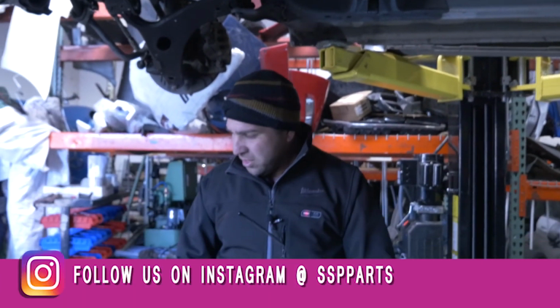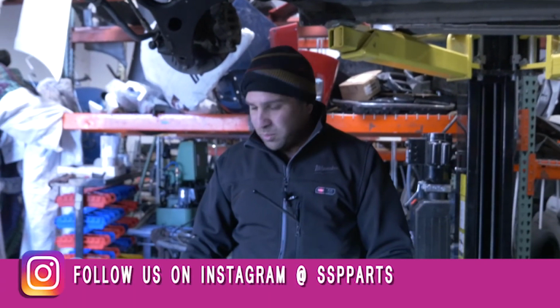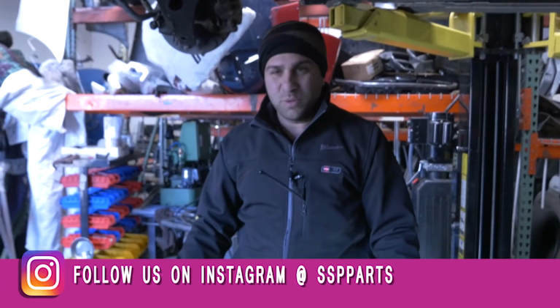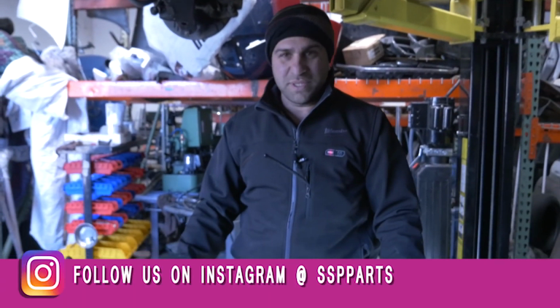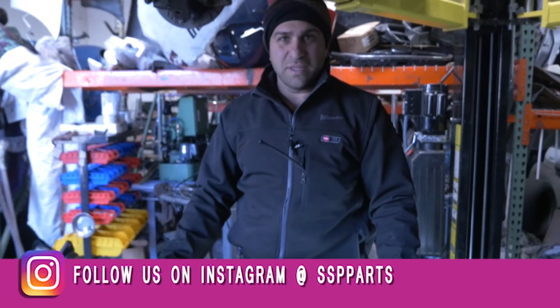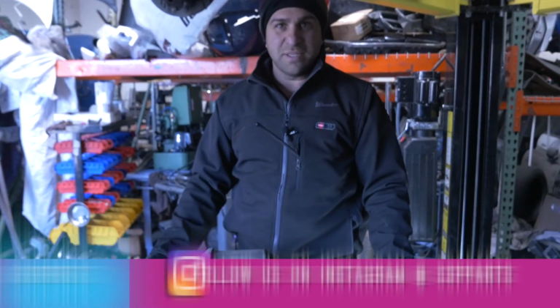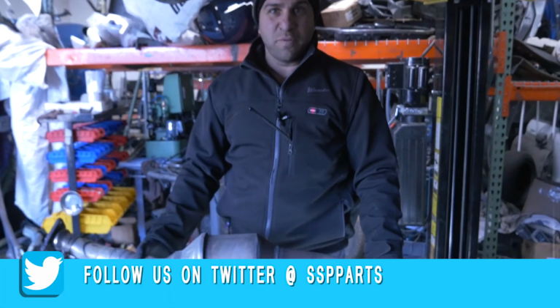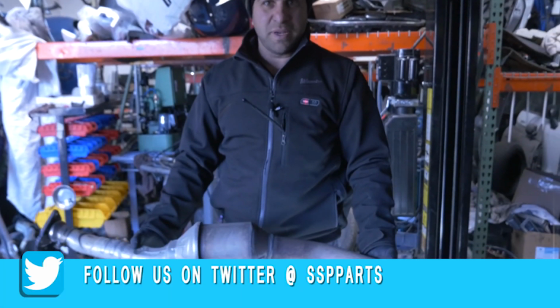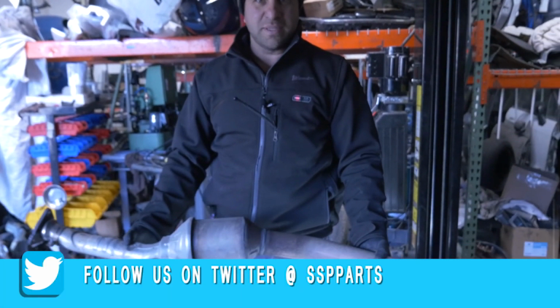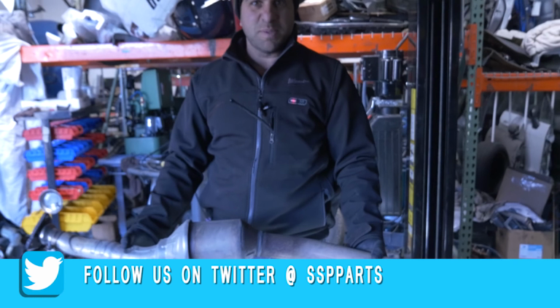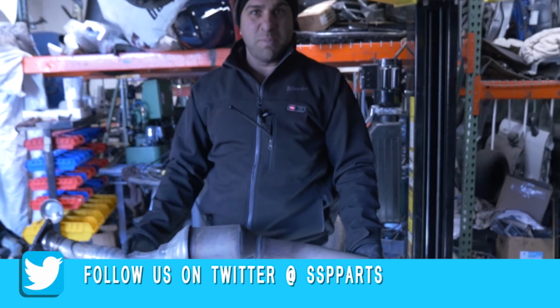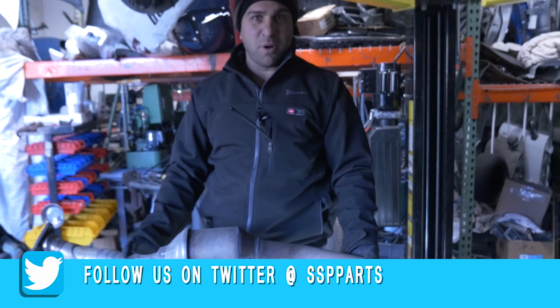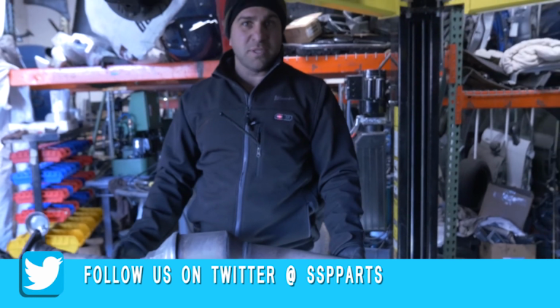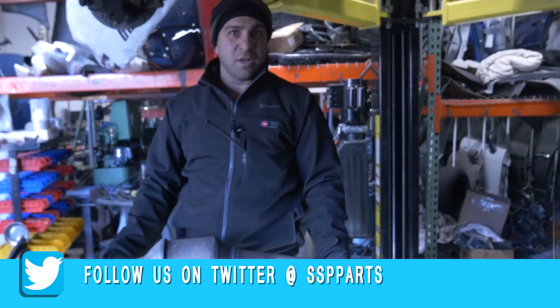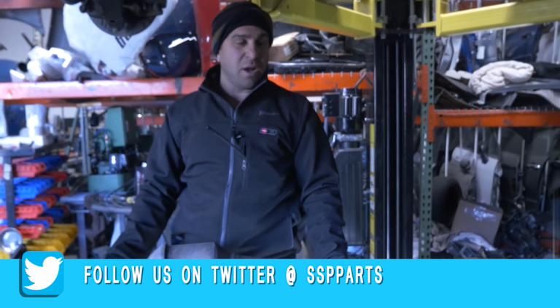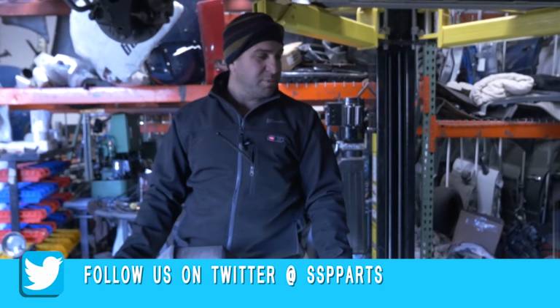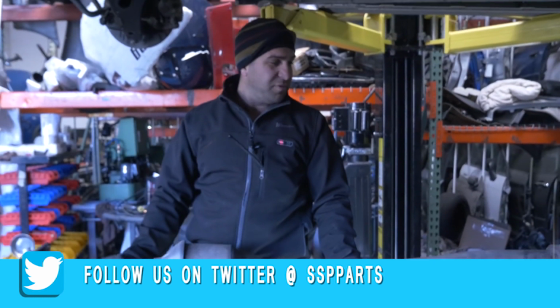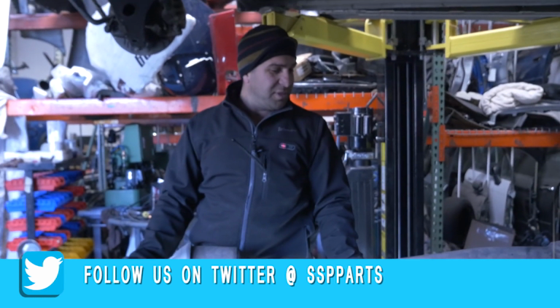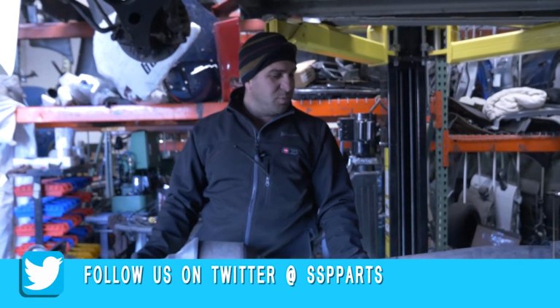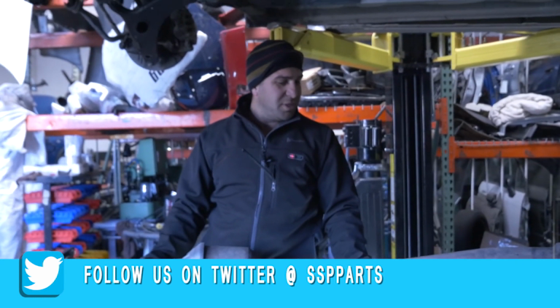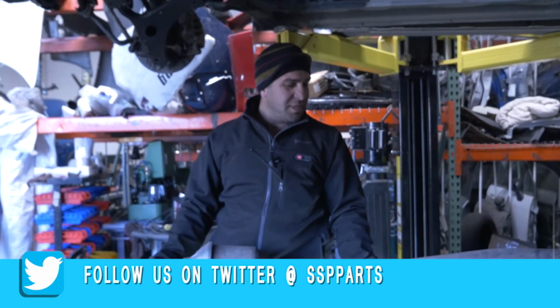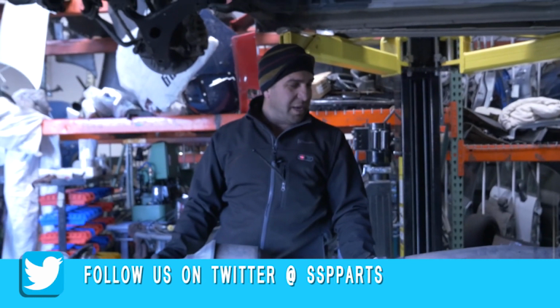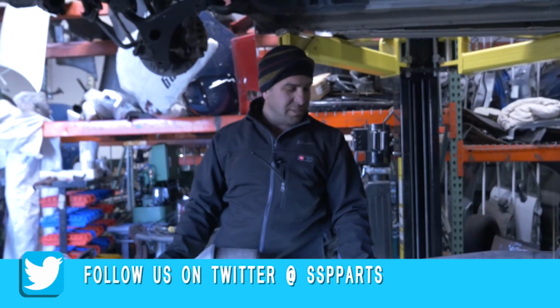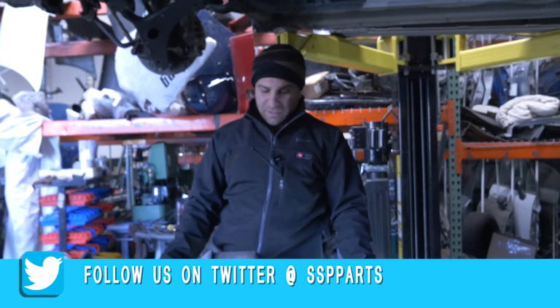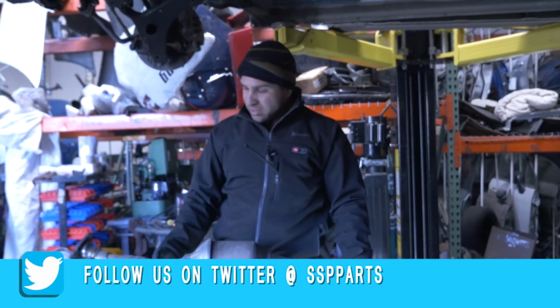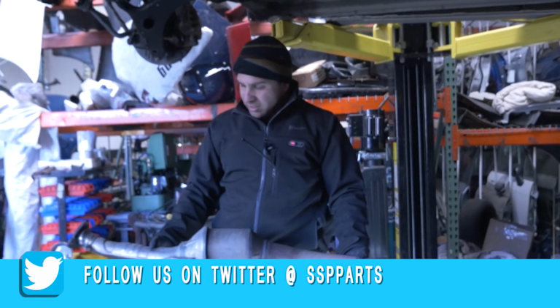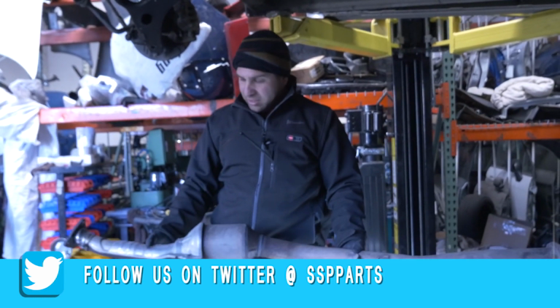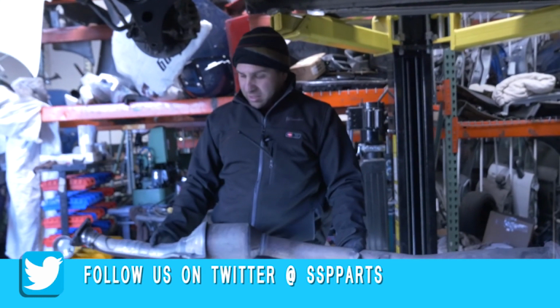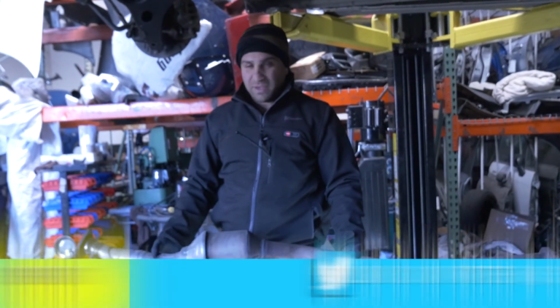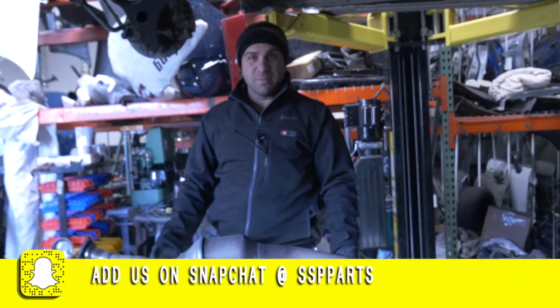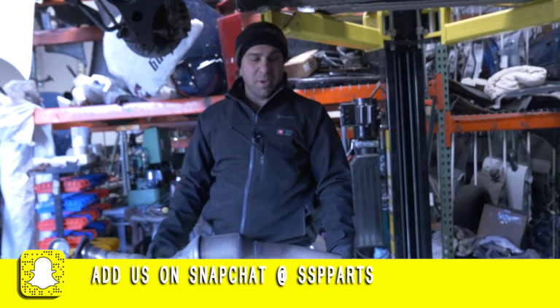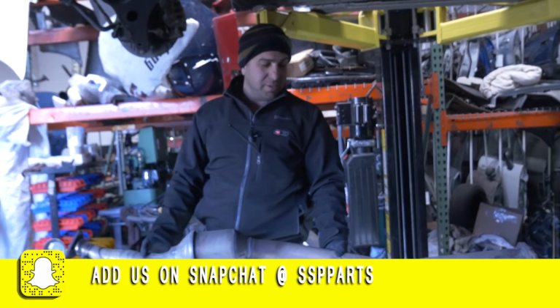We do sell these over at SSPParts.com, so if you need one of these, give us a buzz.